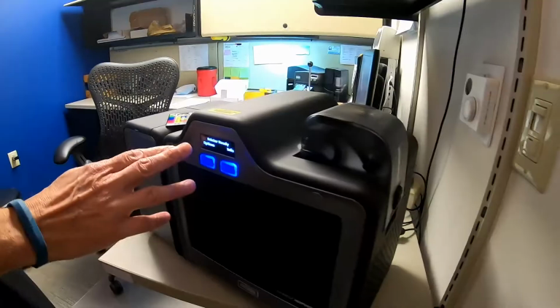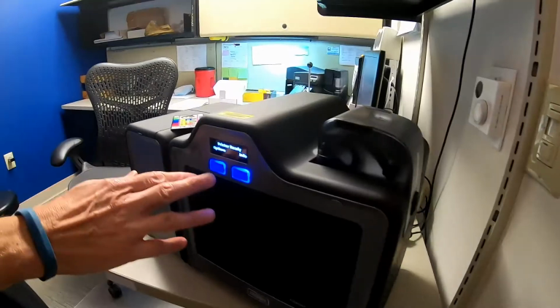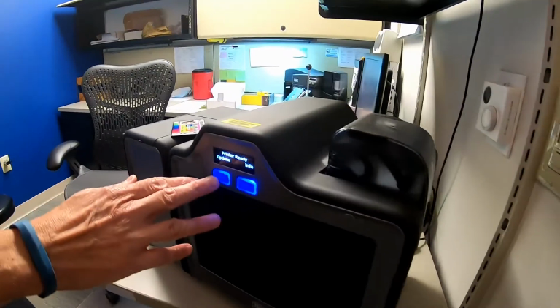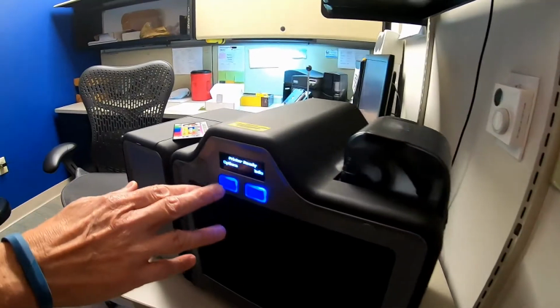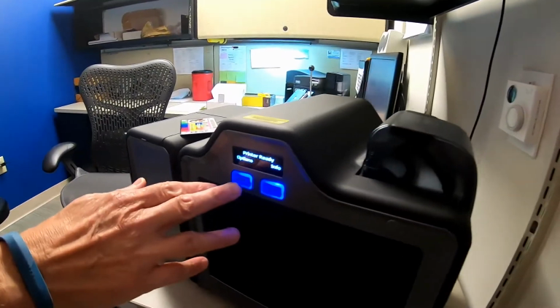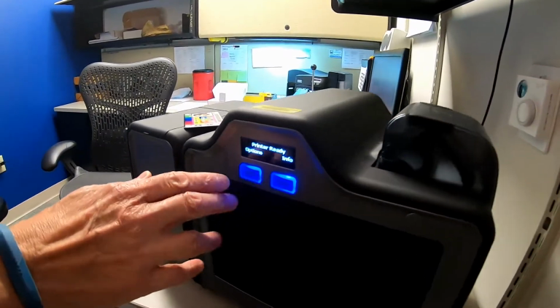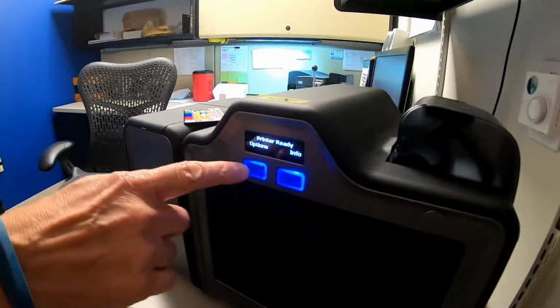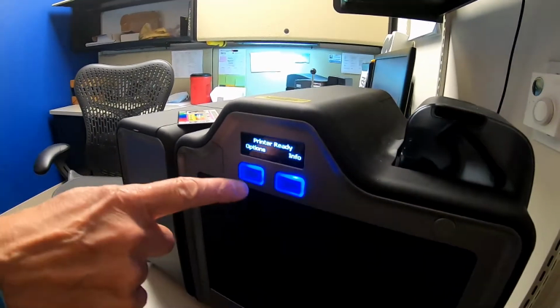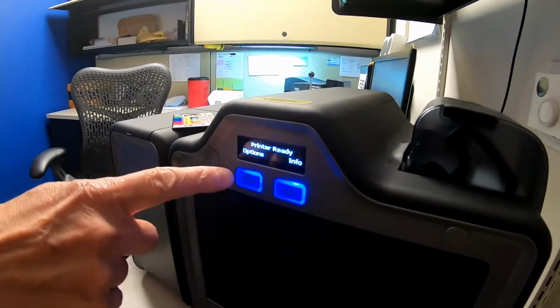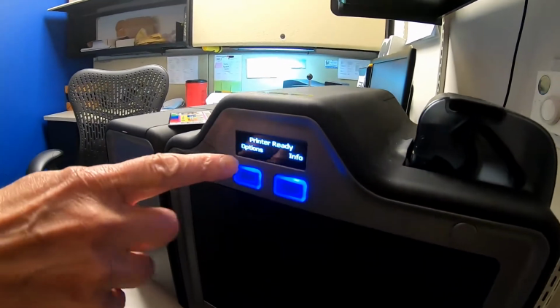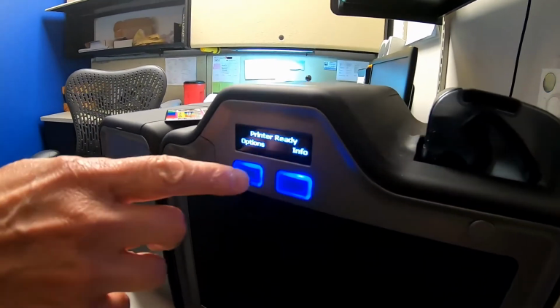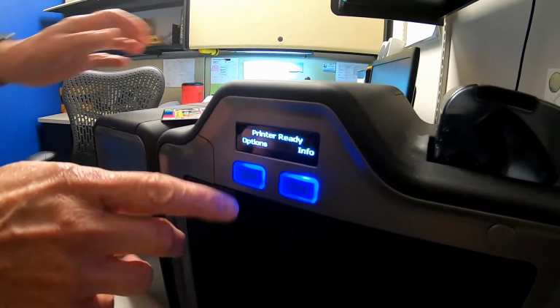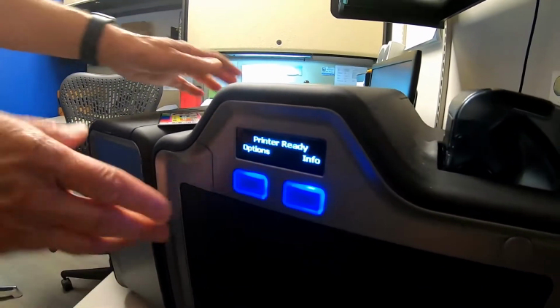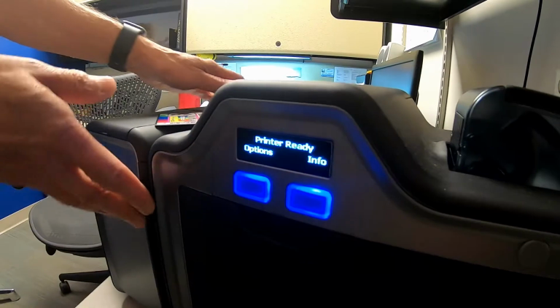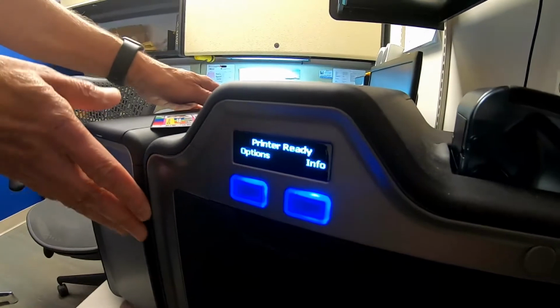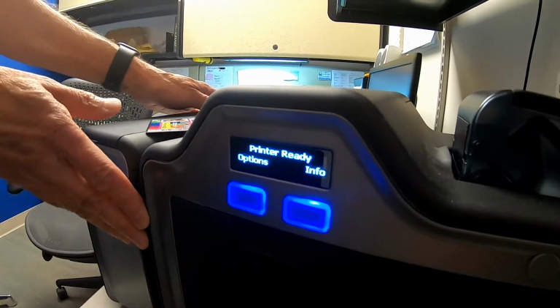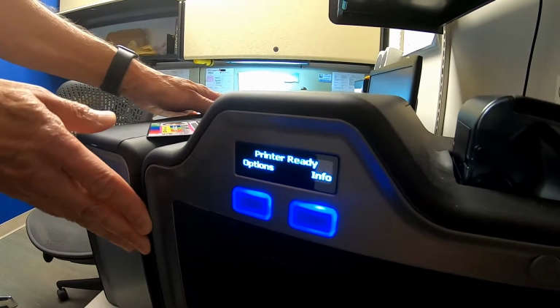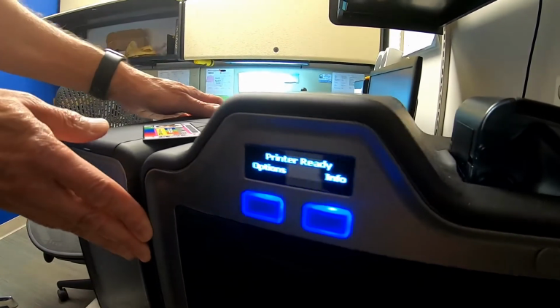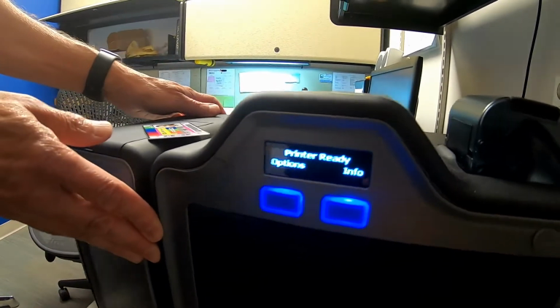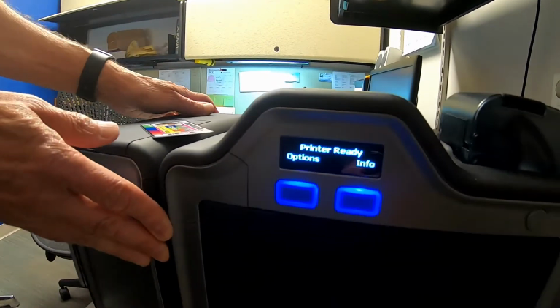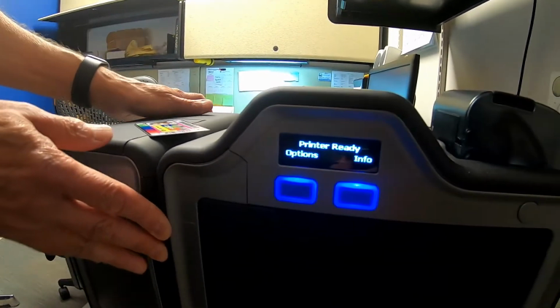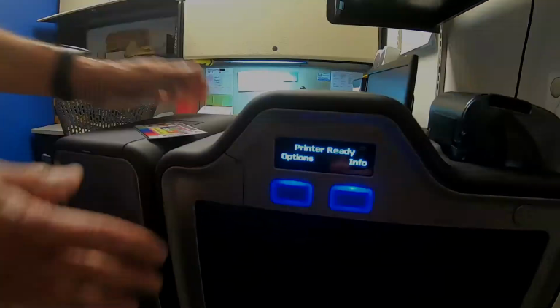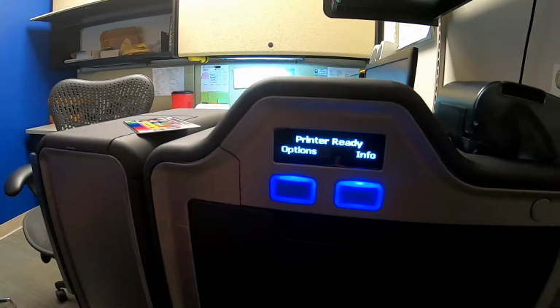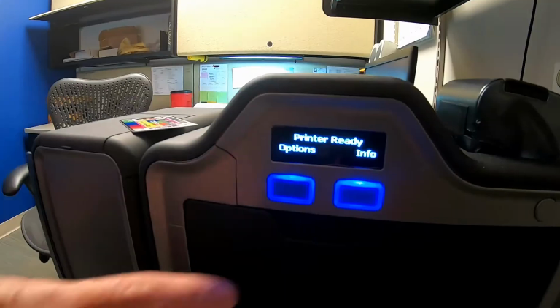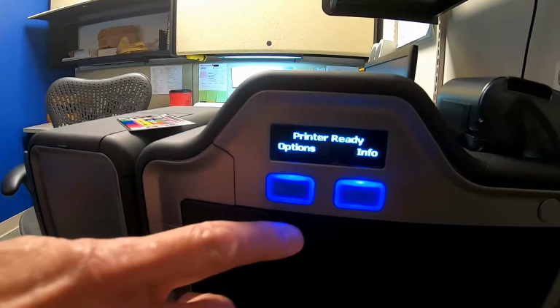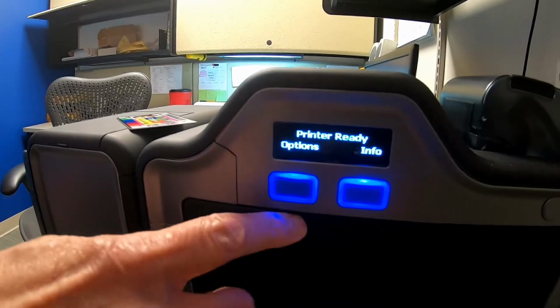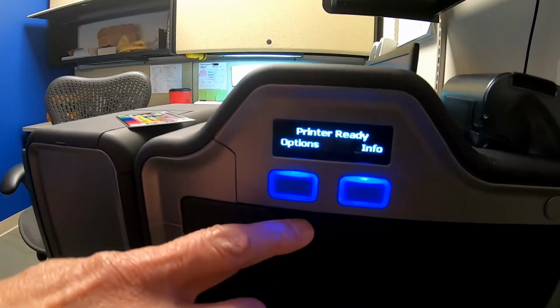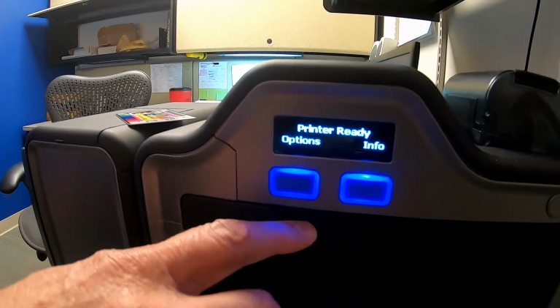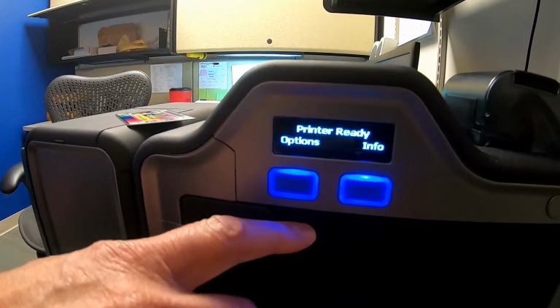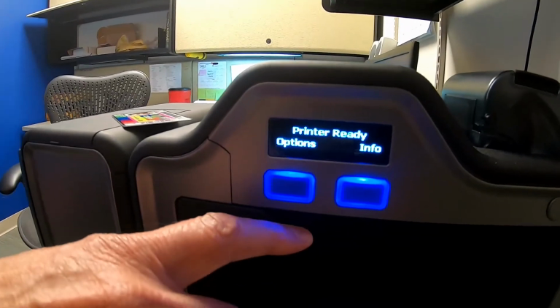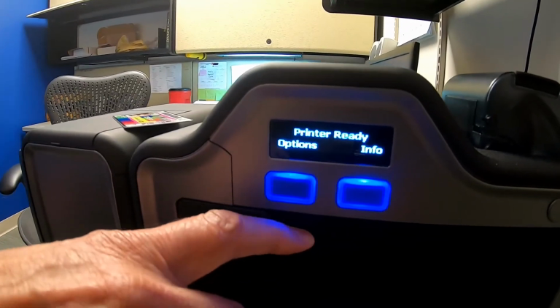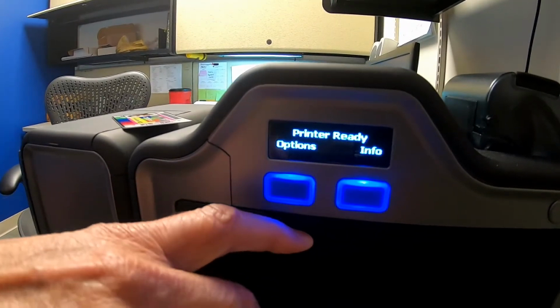The printer should be on. You have your options and info. Replace the ribbons.